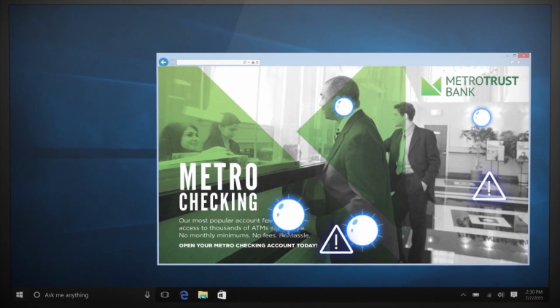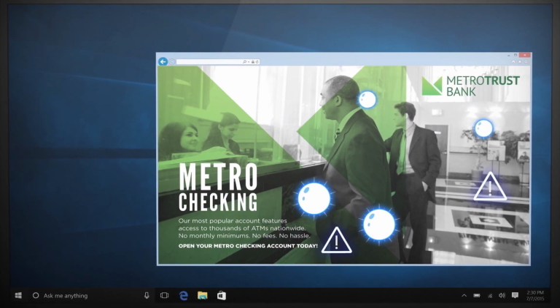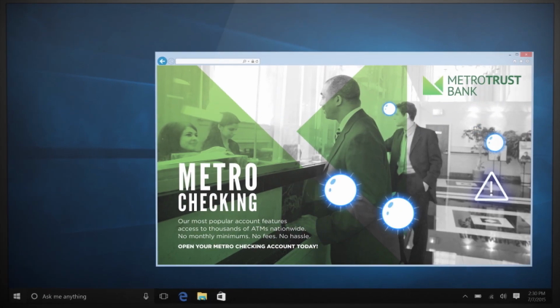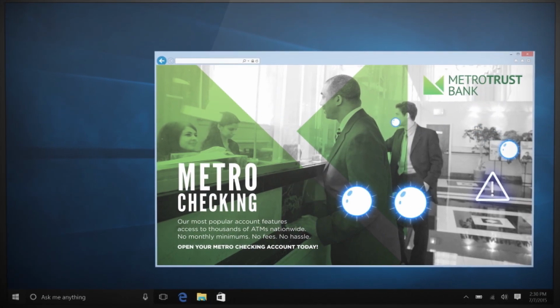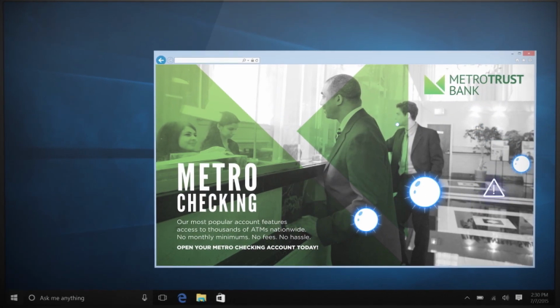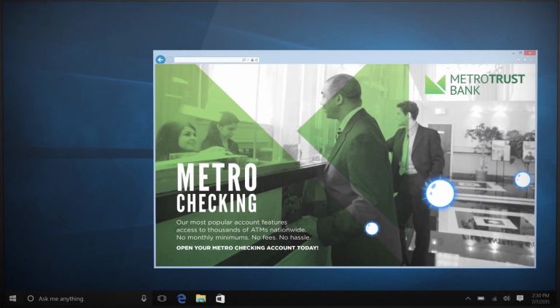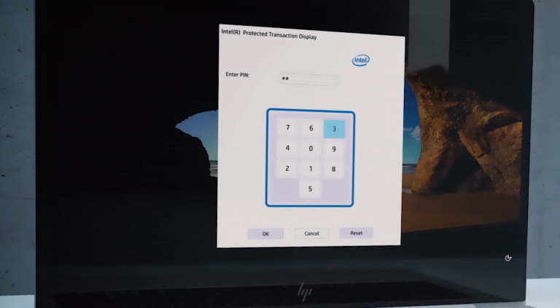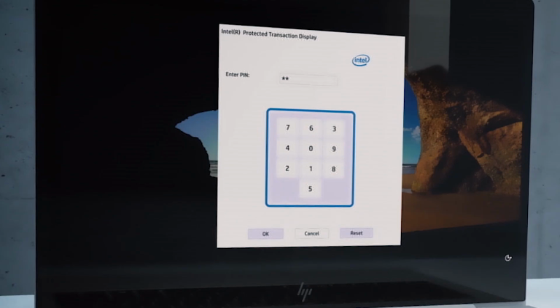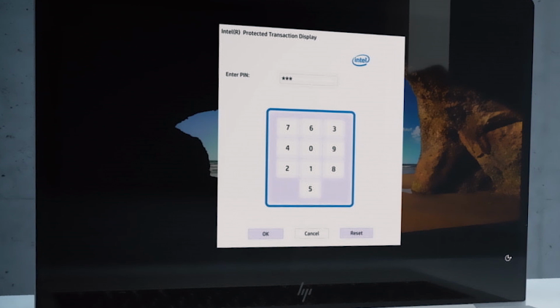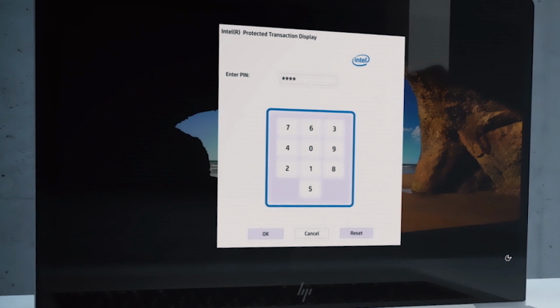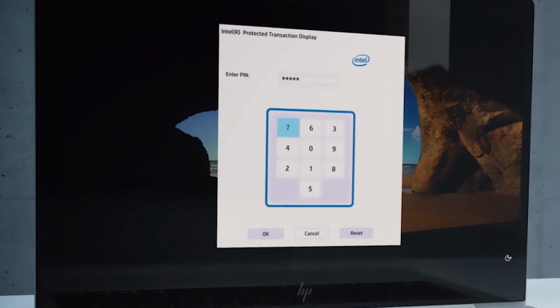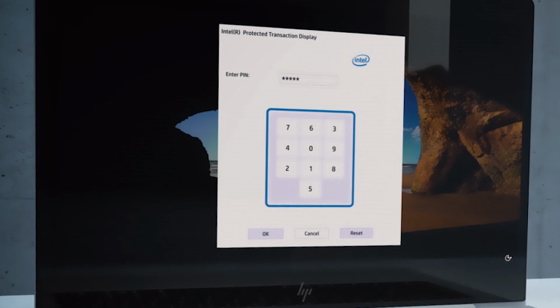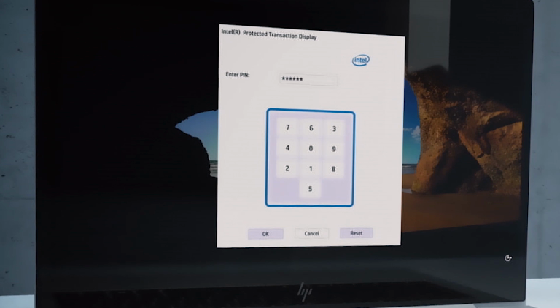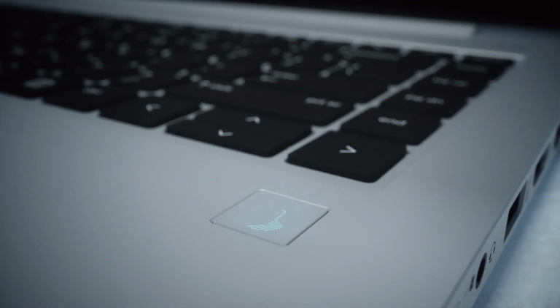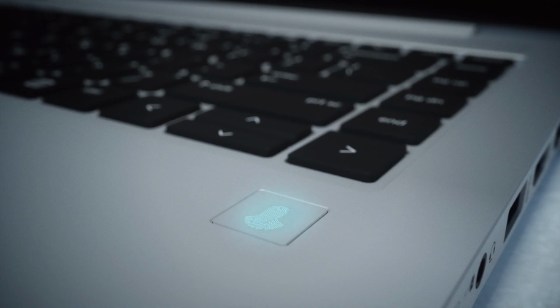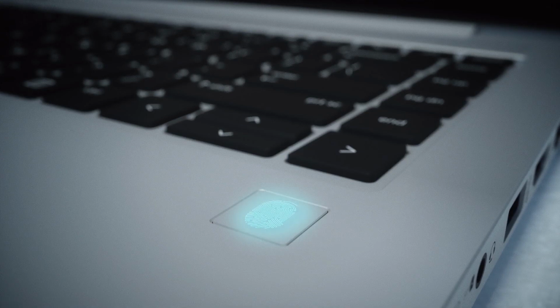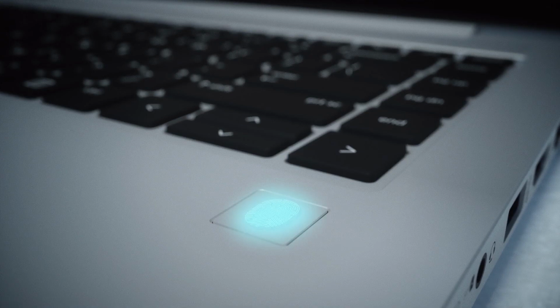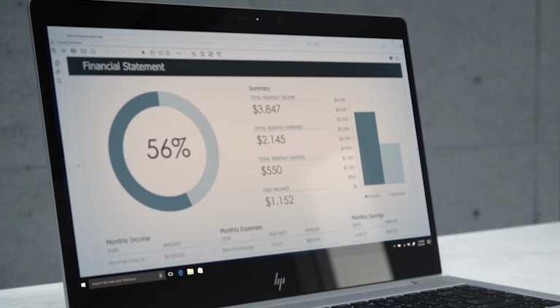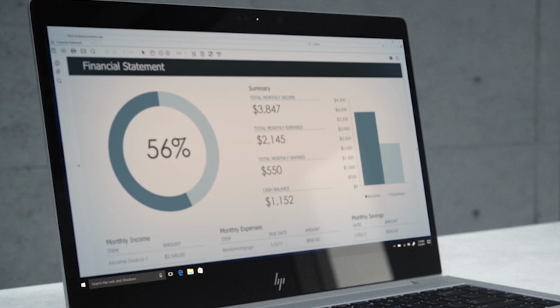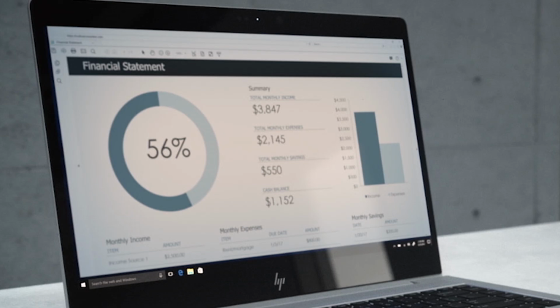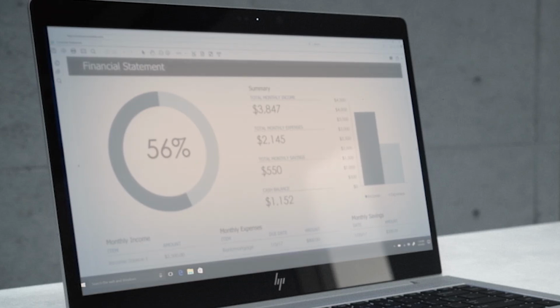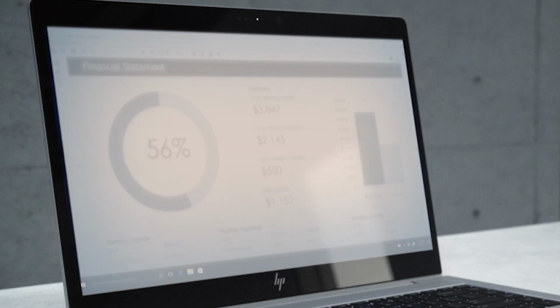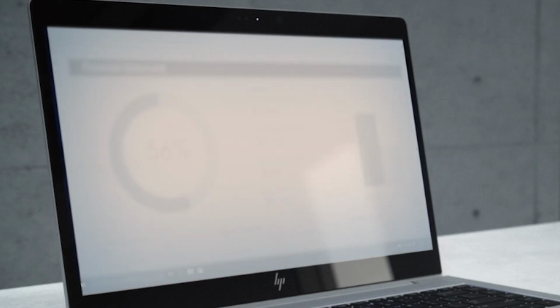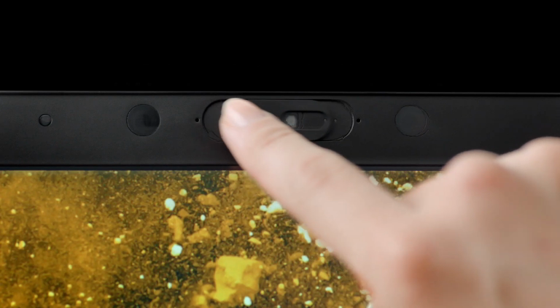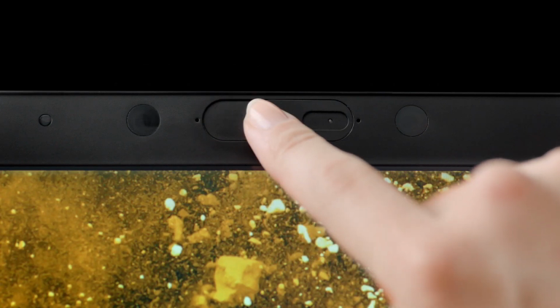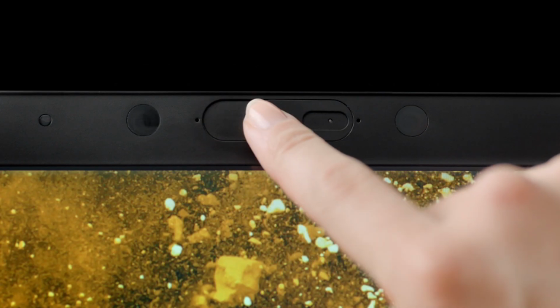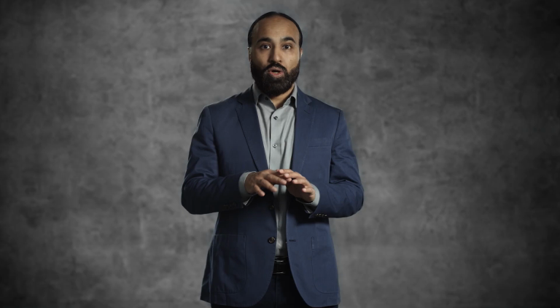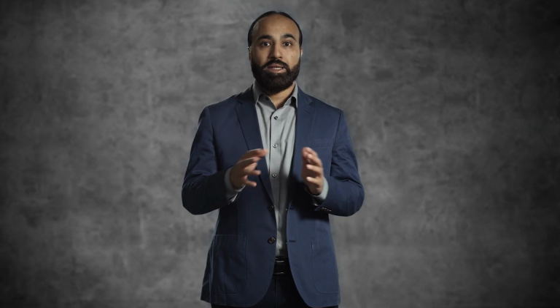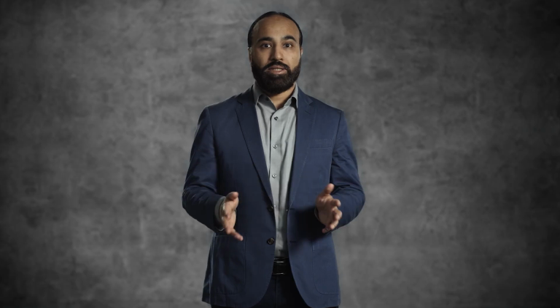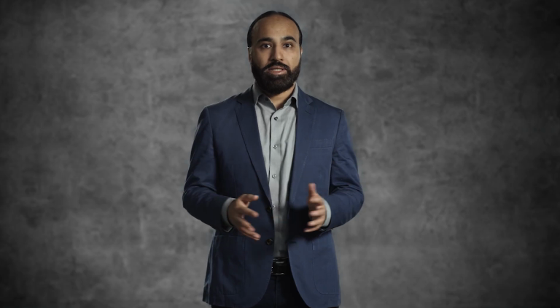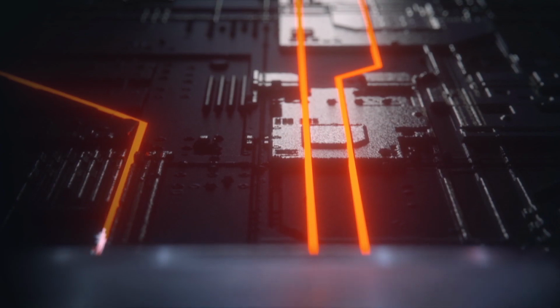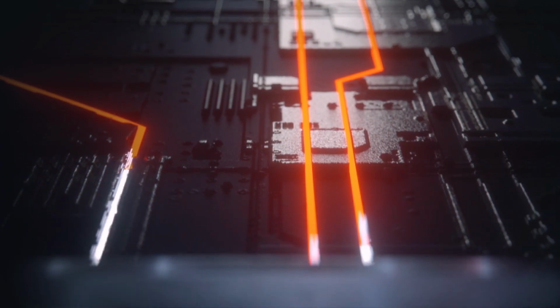Sure Start, Sure Click, all the authentication, fingerprint reader, privacy screen, webcam shutter — all built into the Z promise.